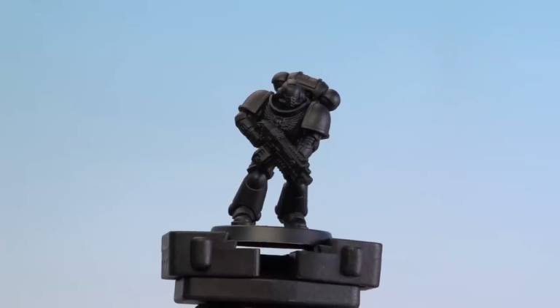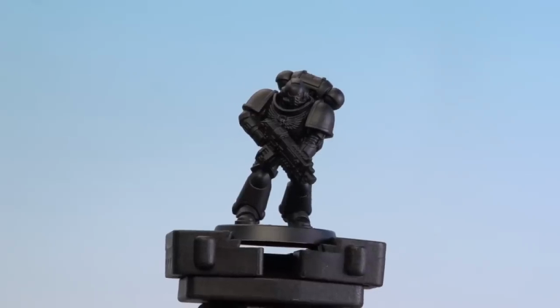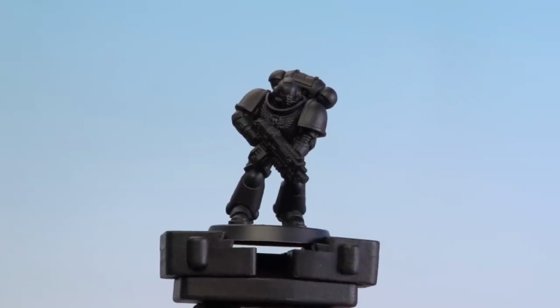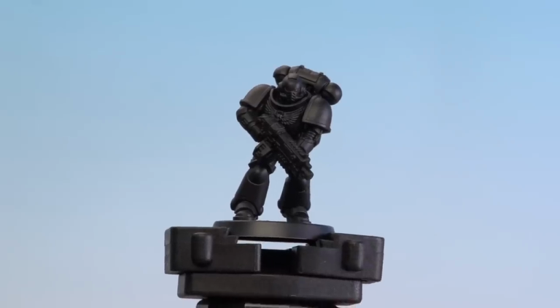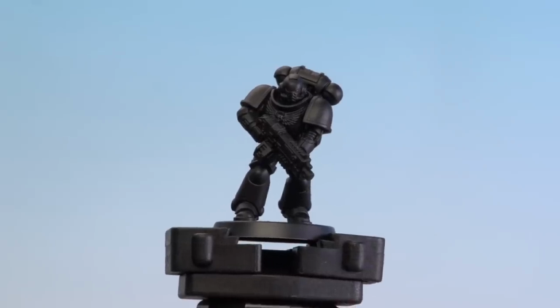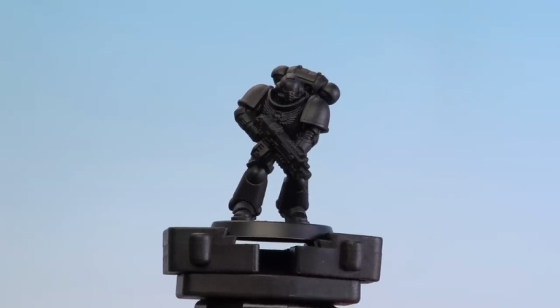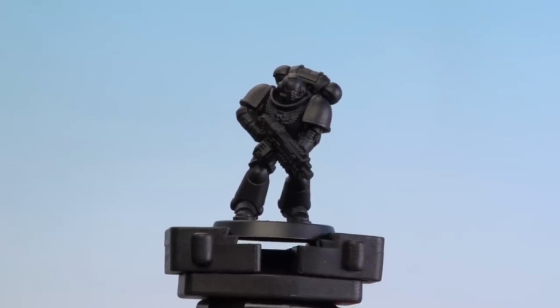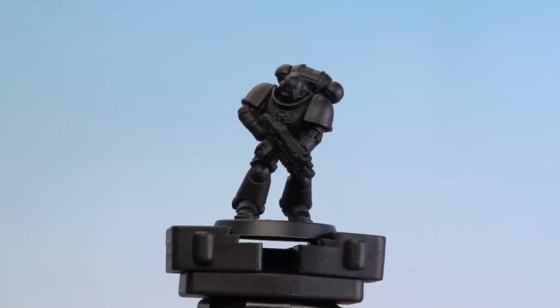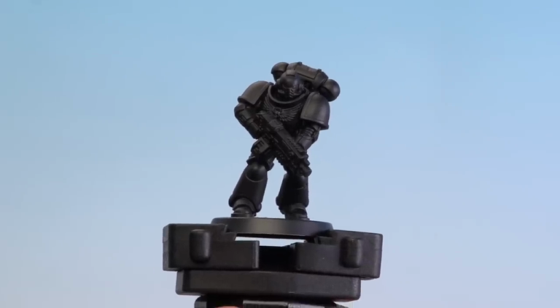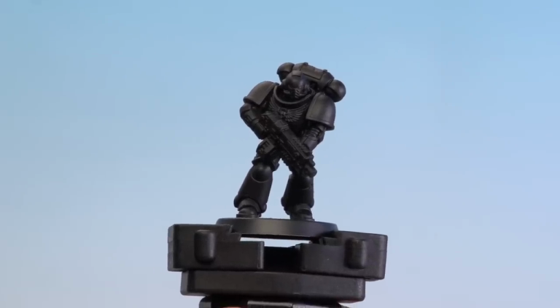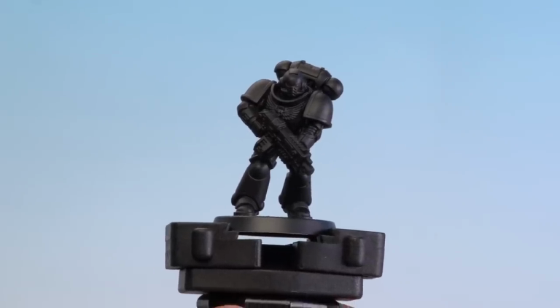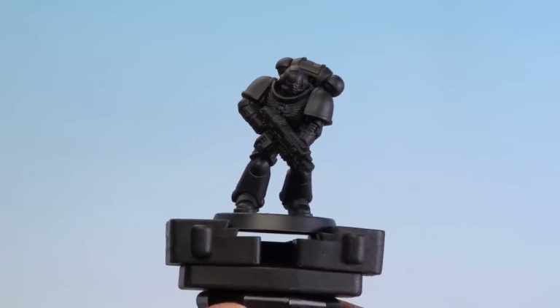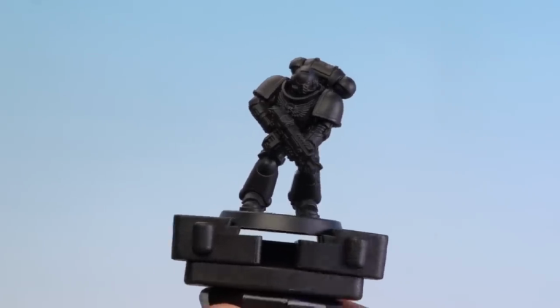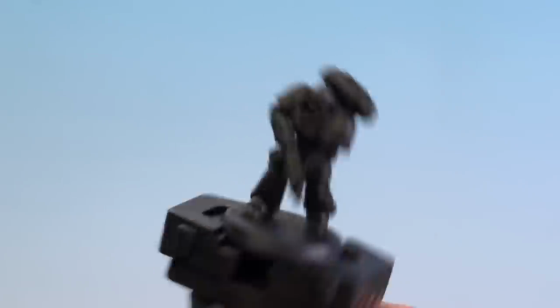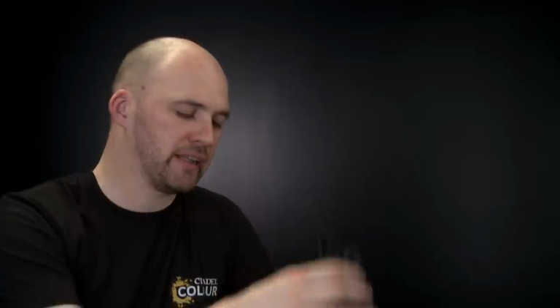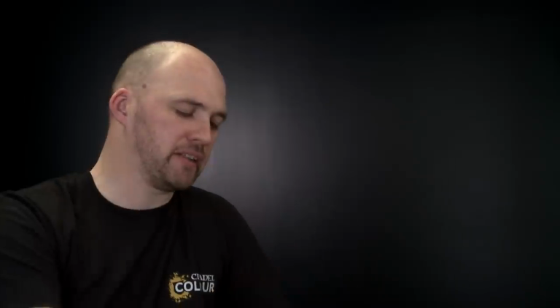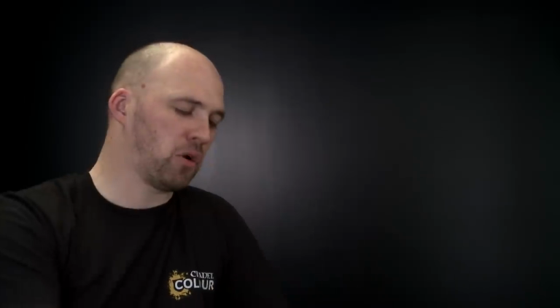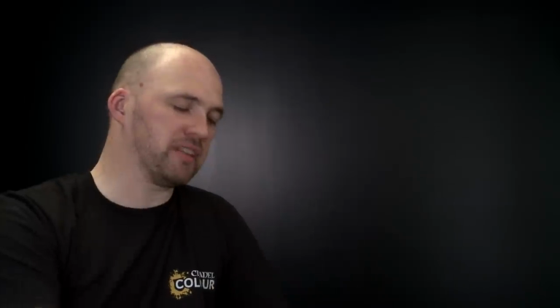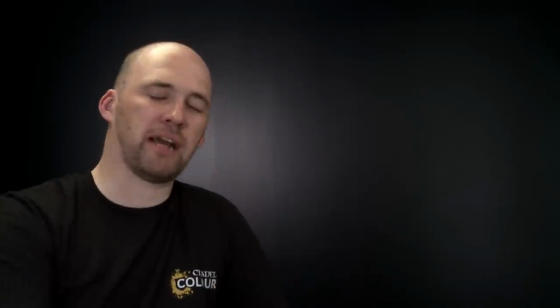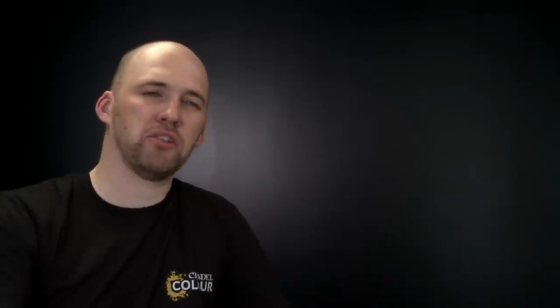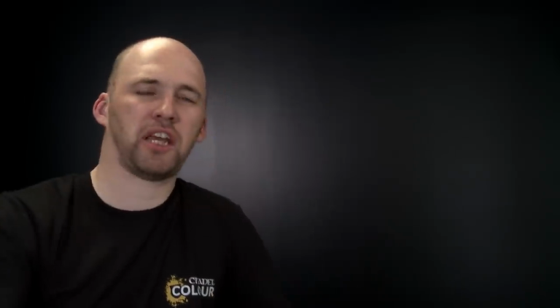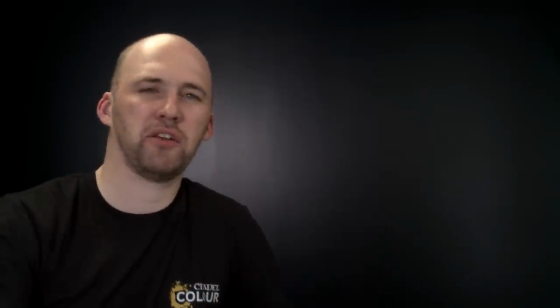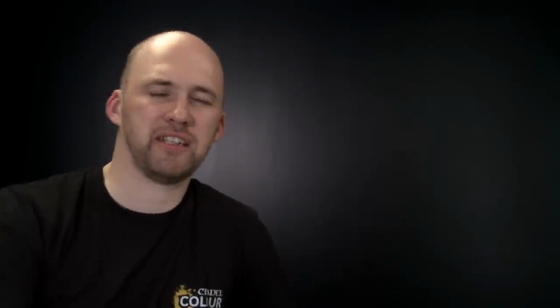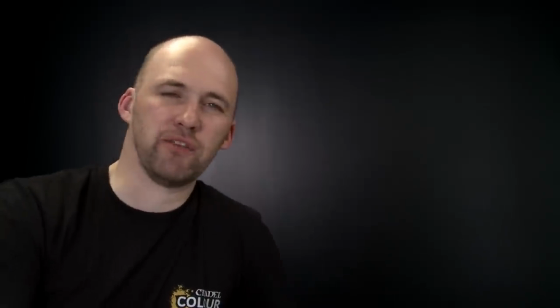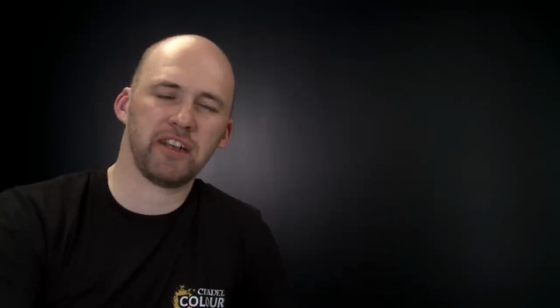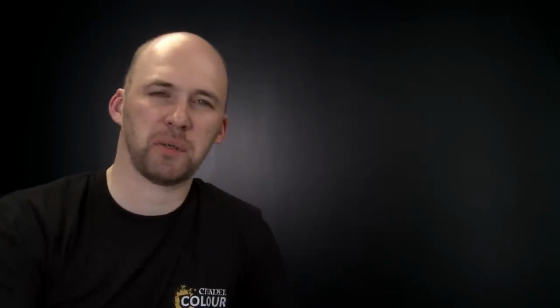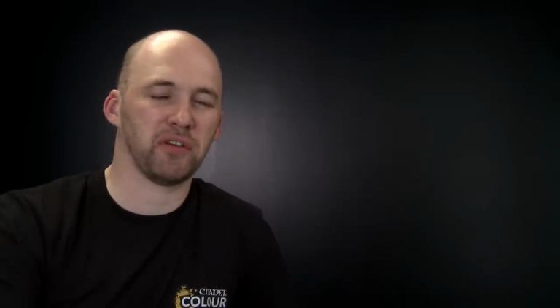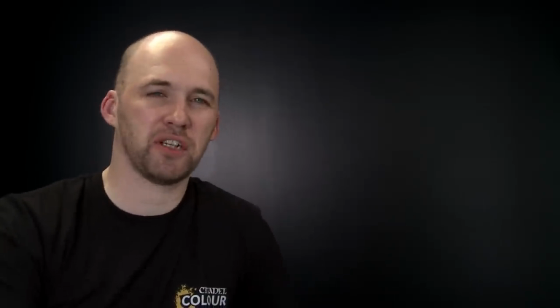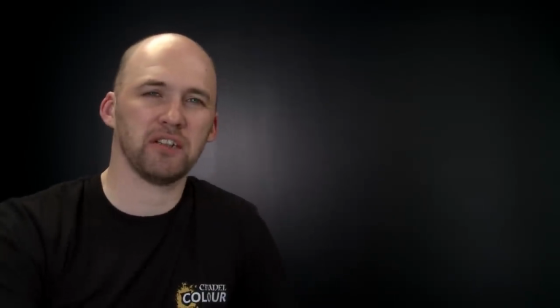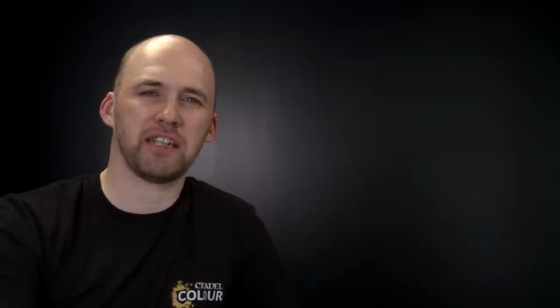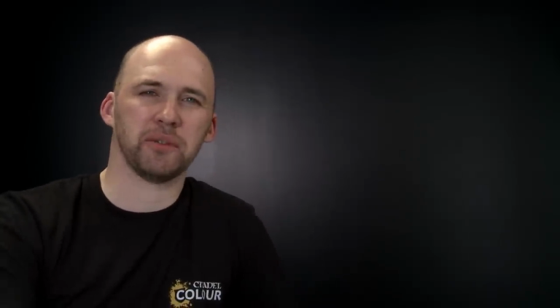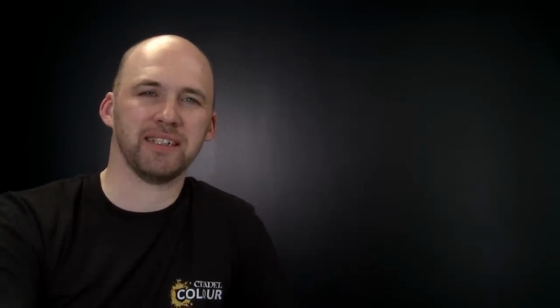And there we are — with those two base coats now applied and dry, this model is now undercoated and ready to have other colours added to it.